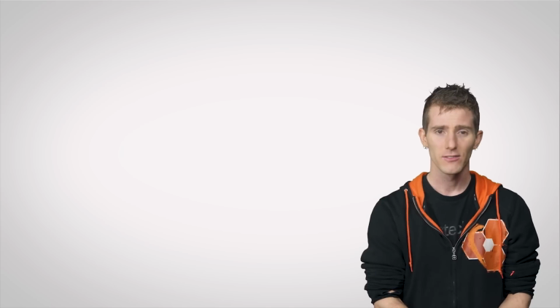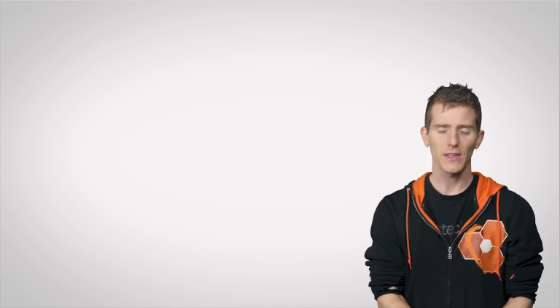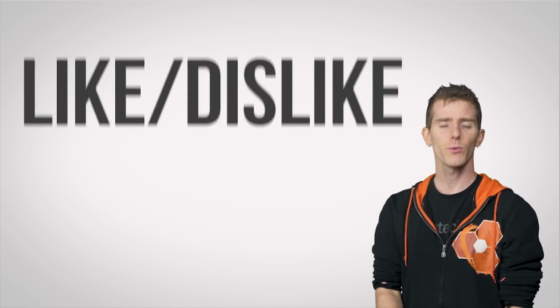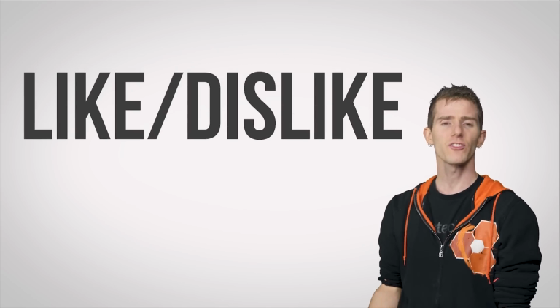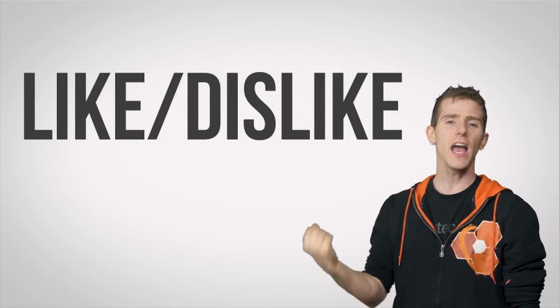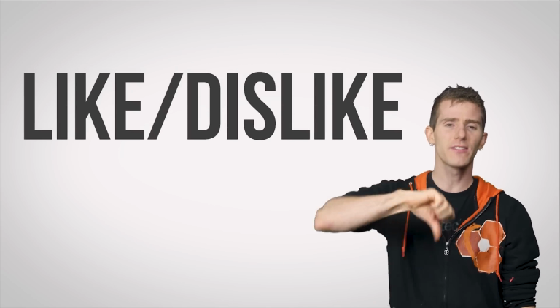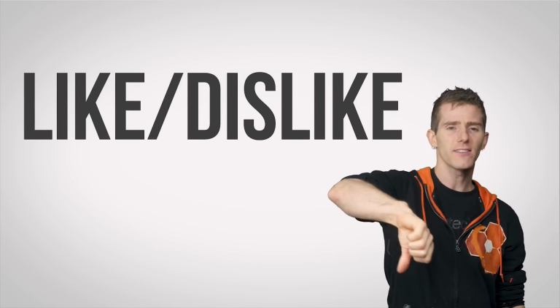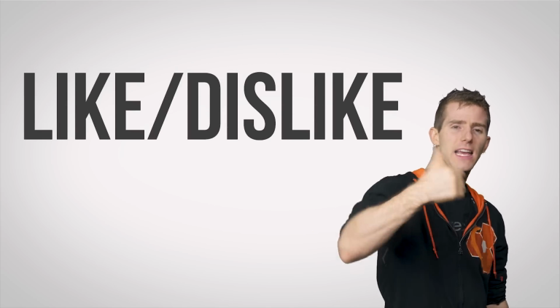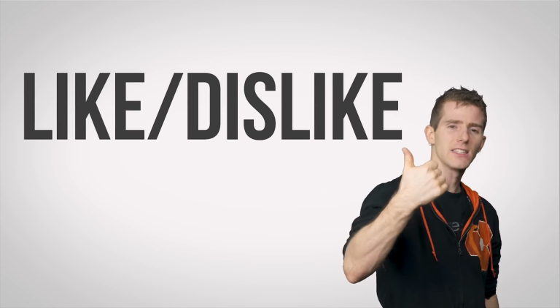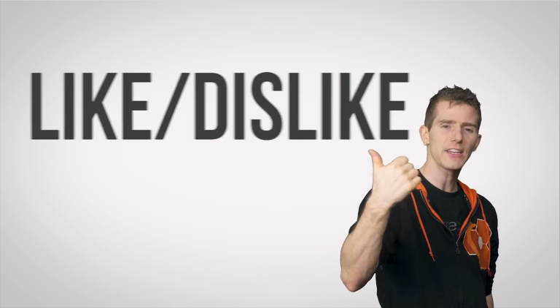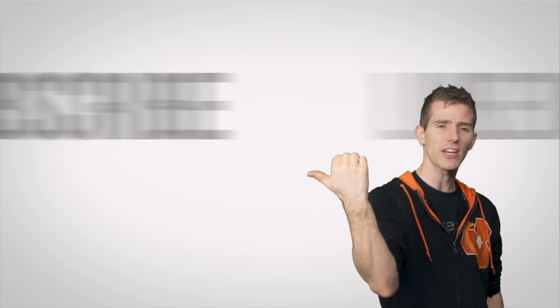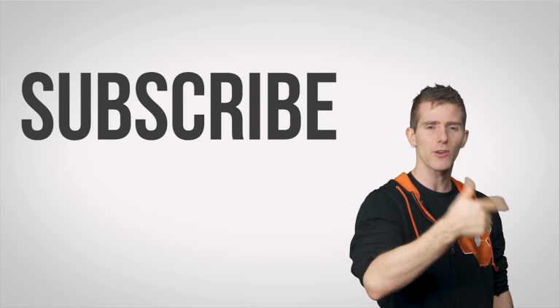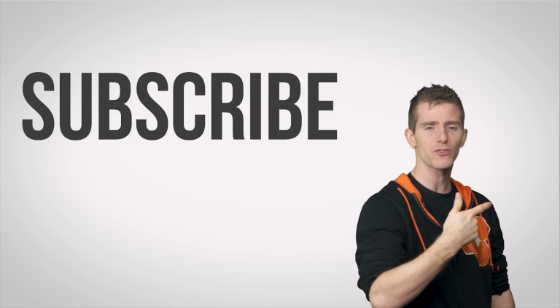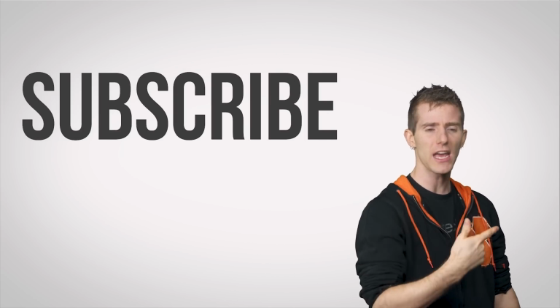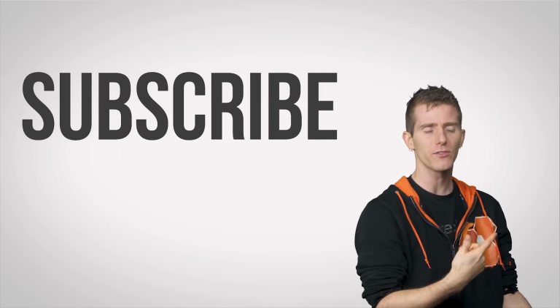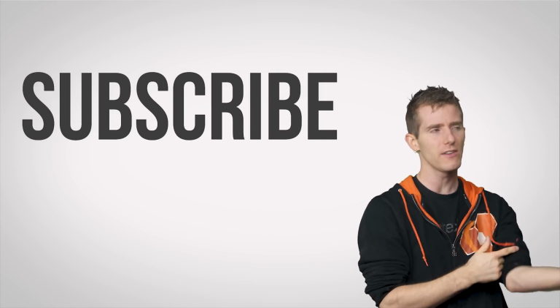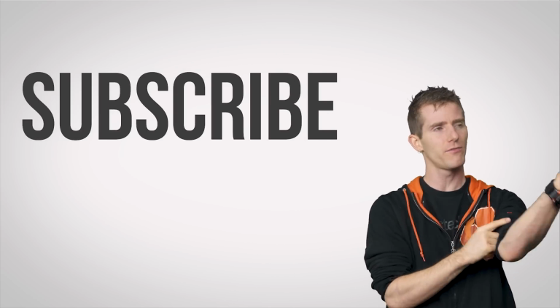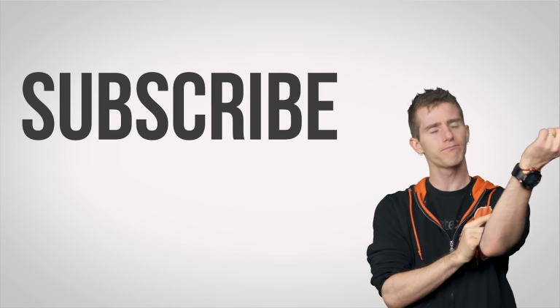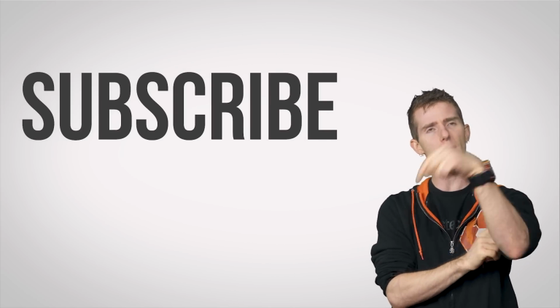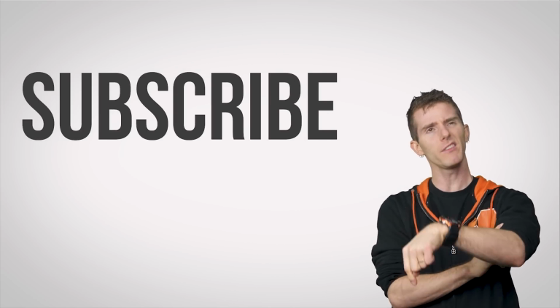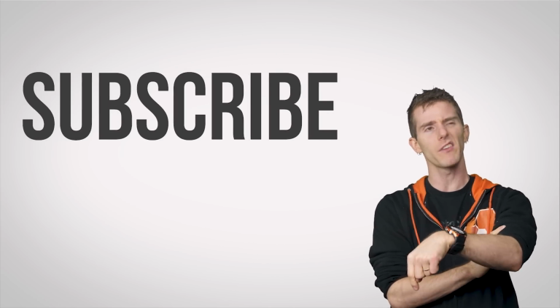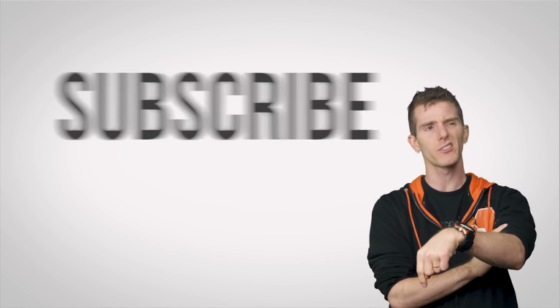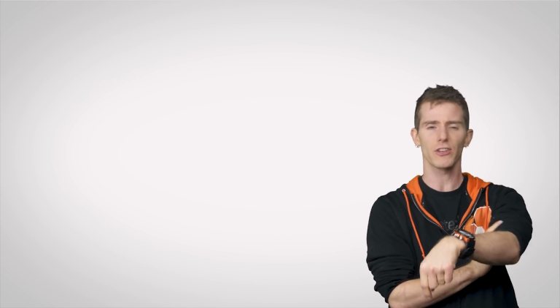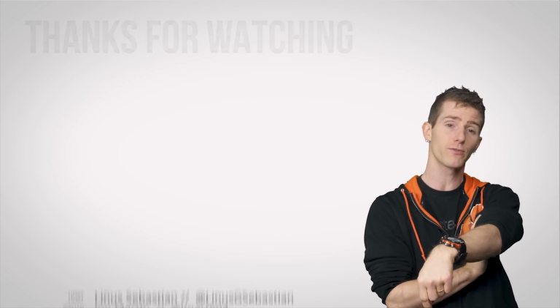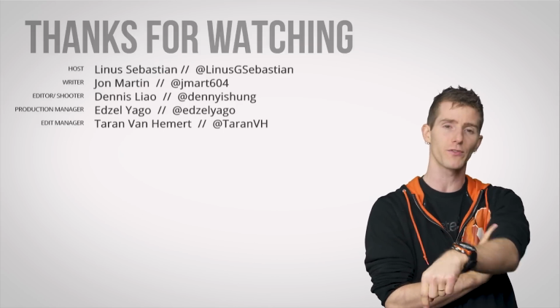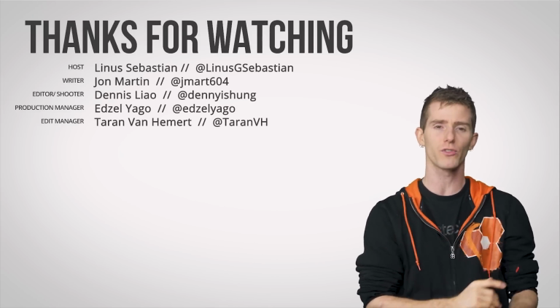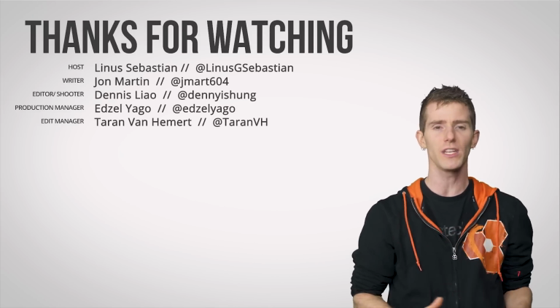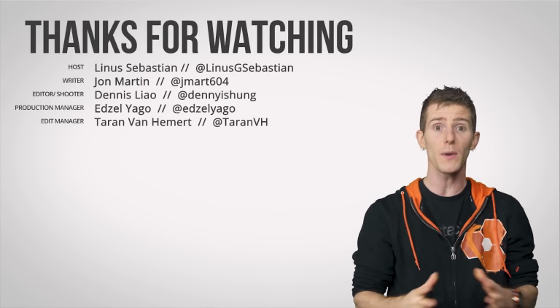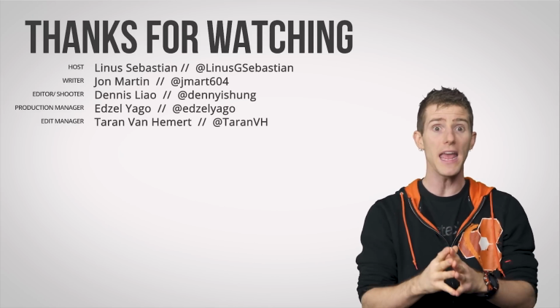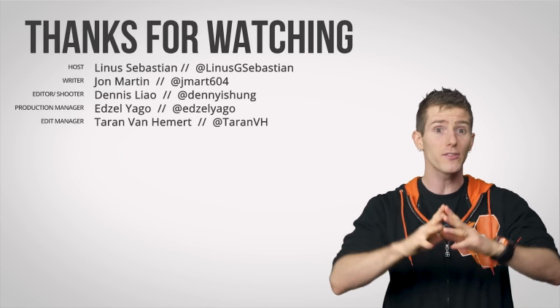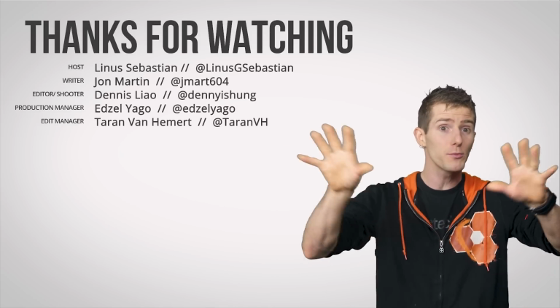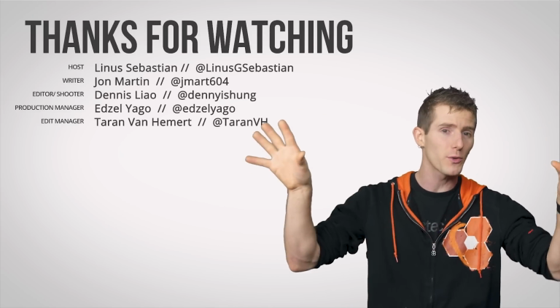Thanks for watching. Like, check out our other channels, leave a comment if you have a suggestion for a future video, and subscribe.